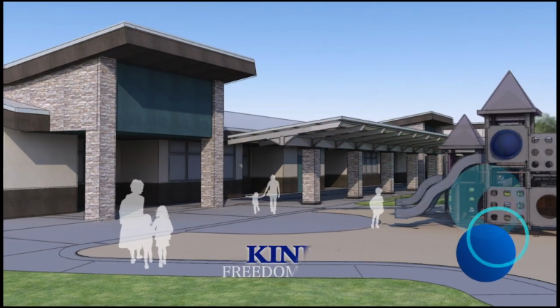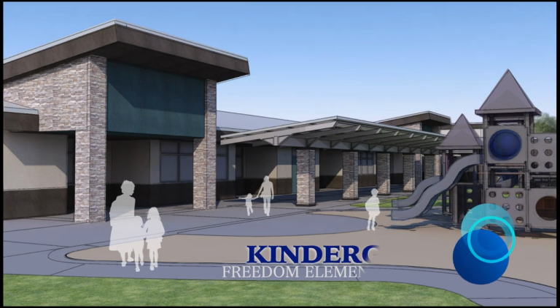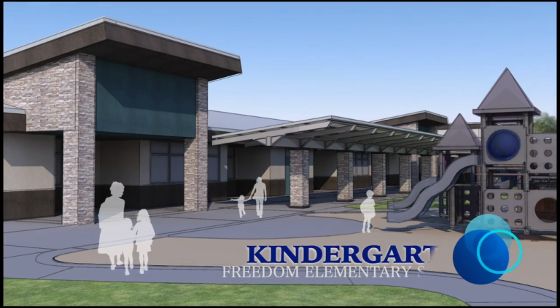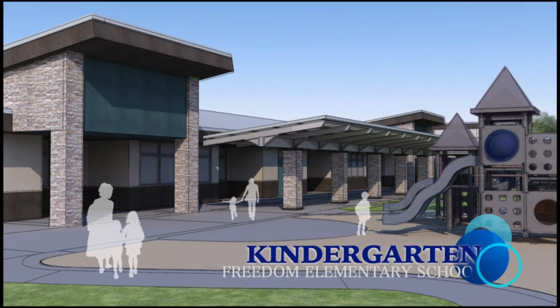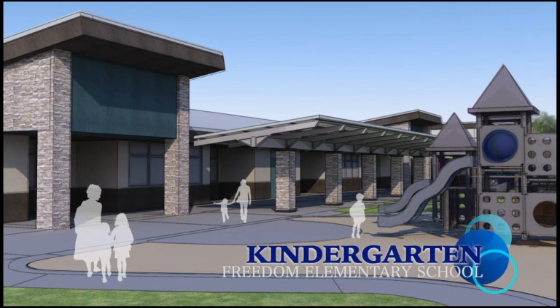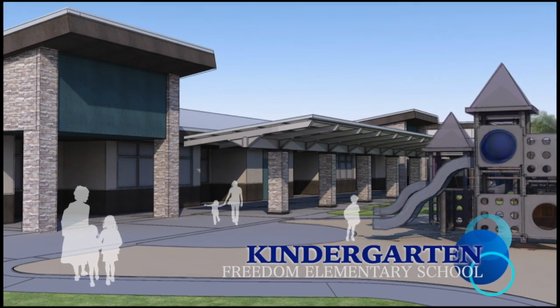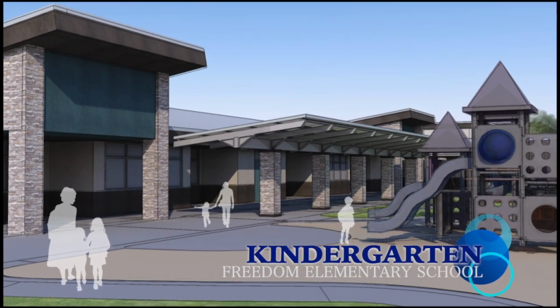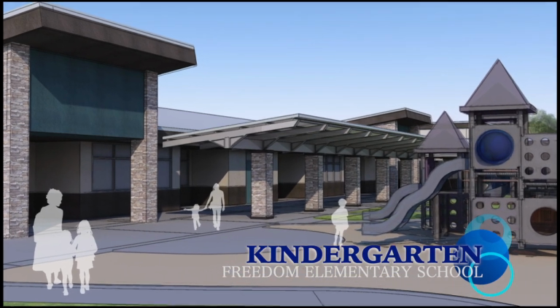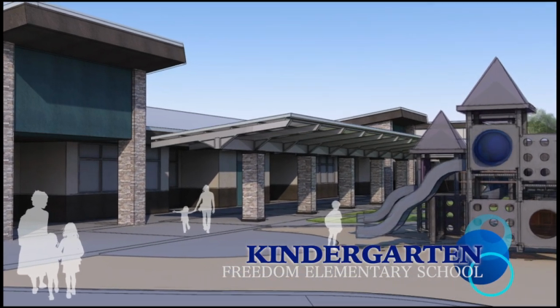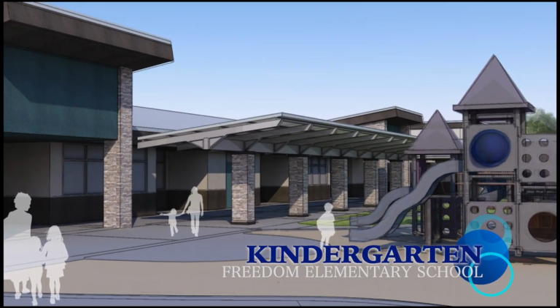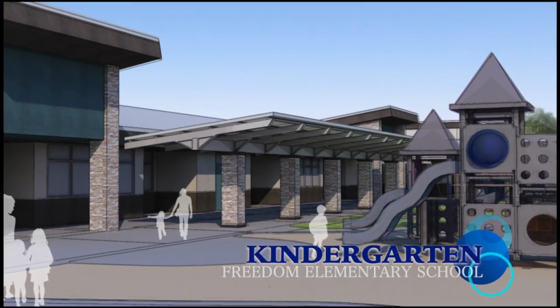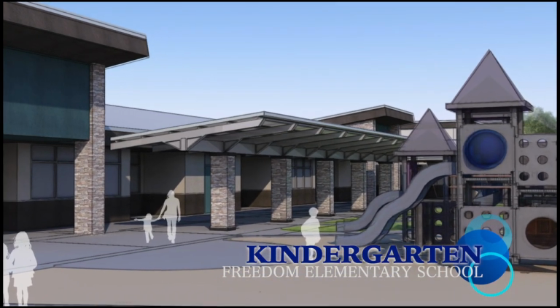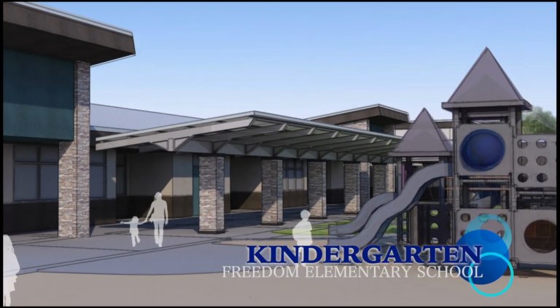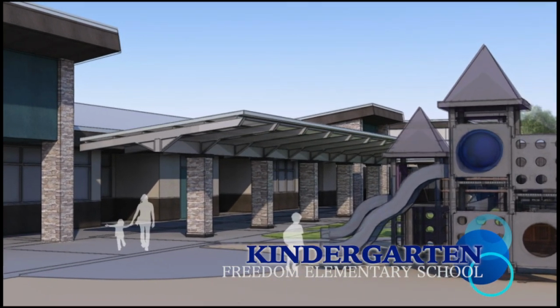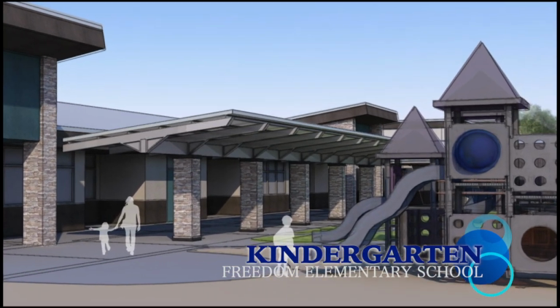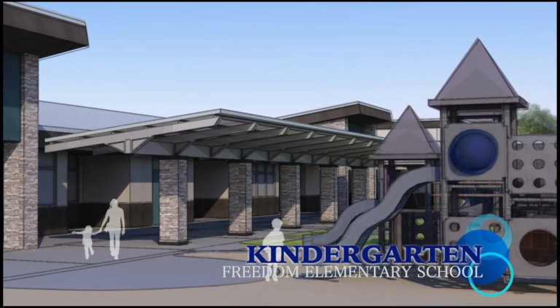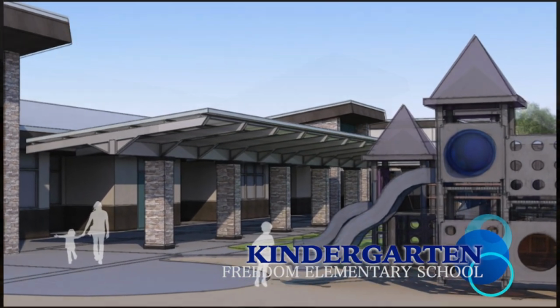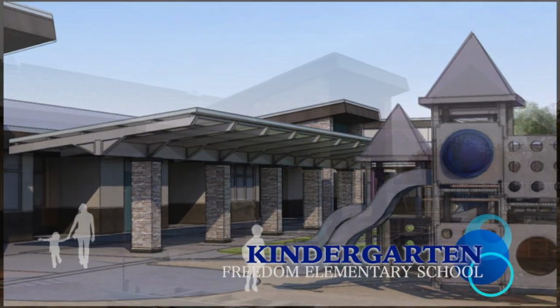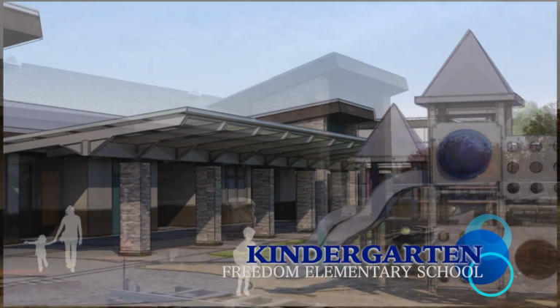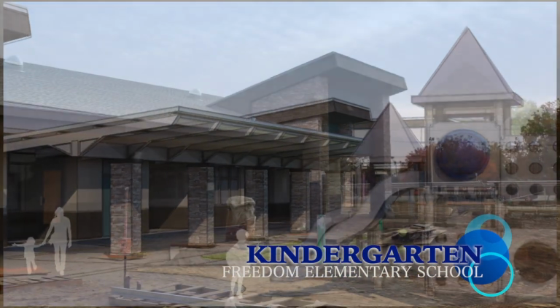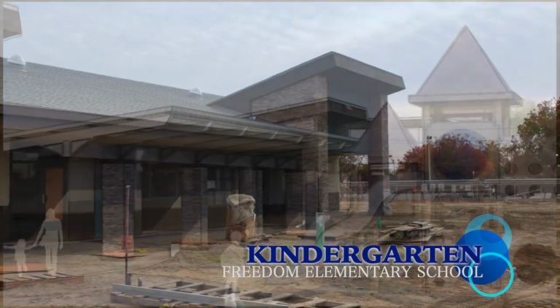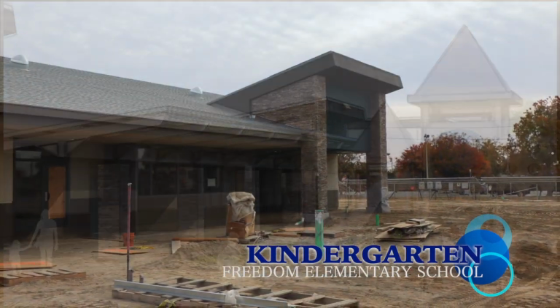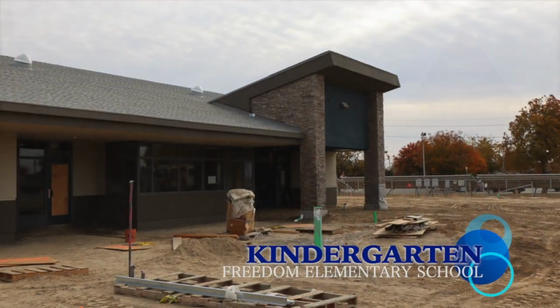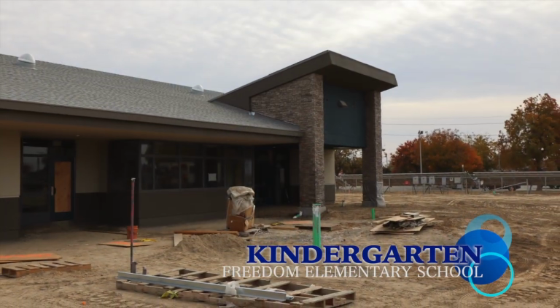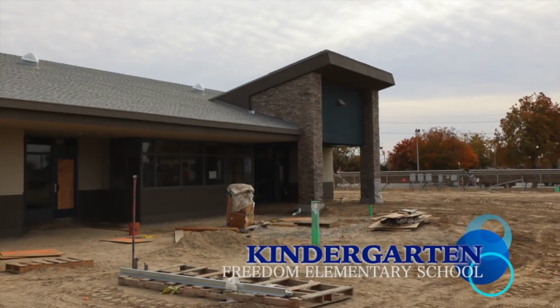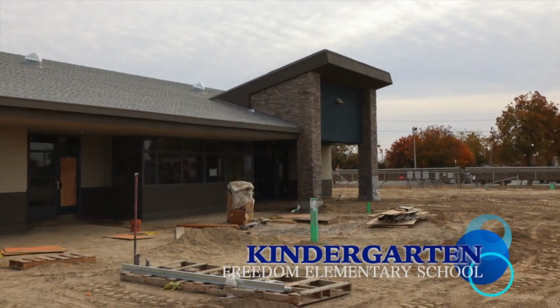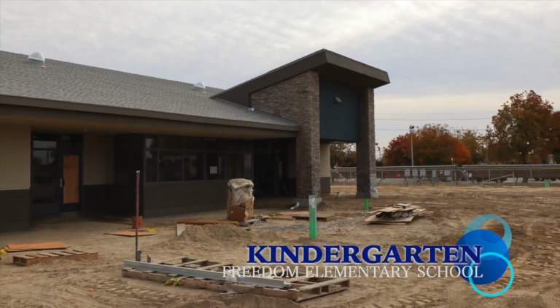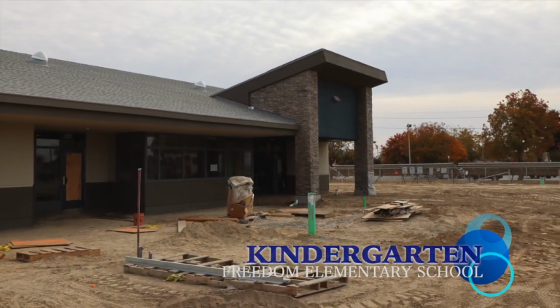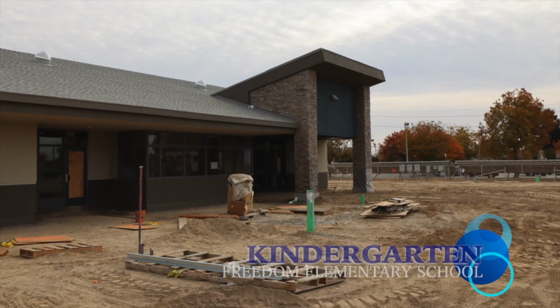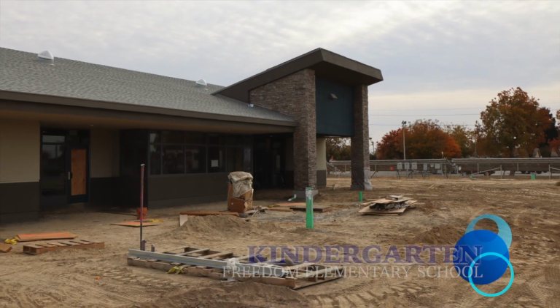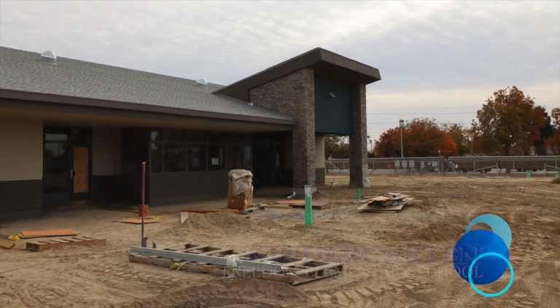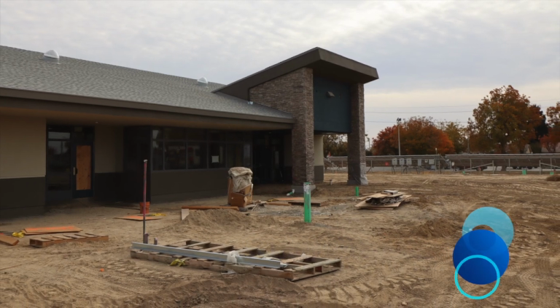The kindergarten building is located at the front of the school and will have access to its own private play area.